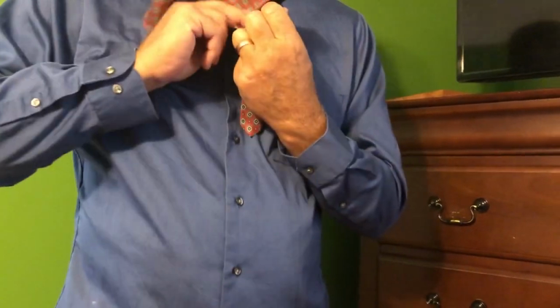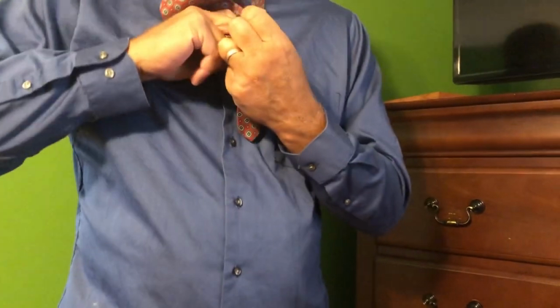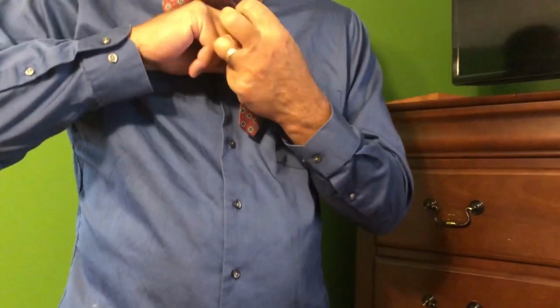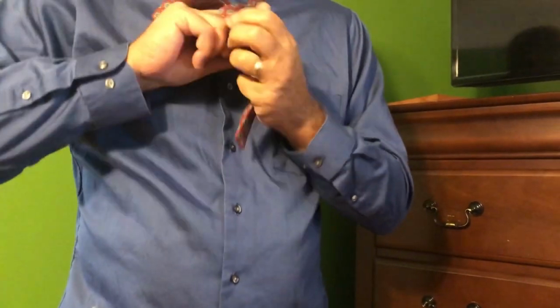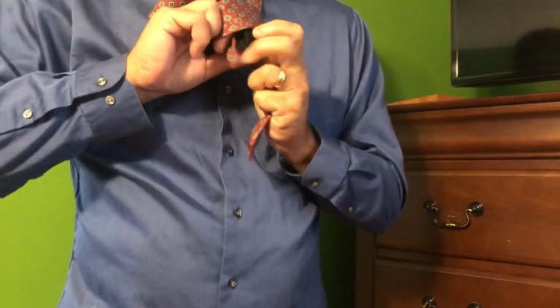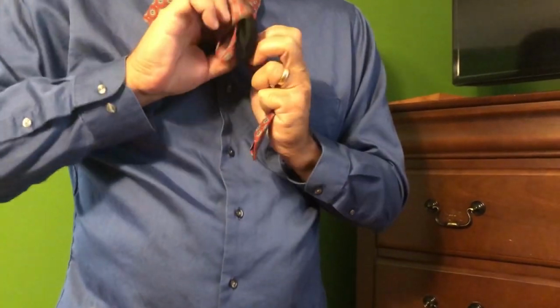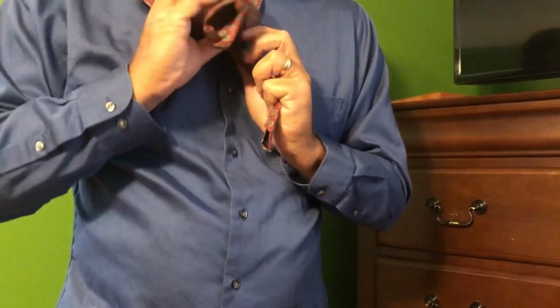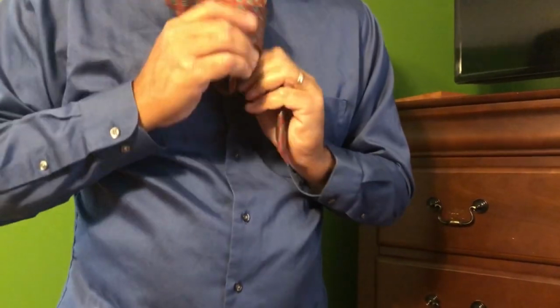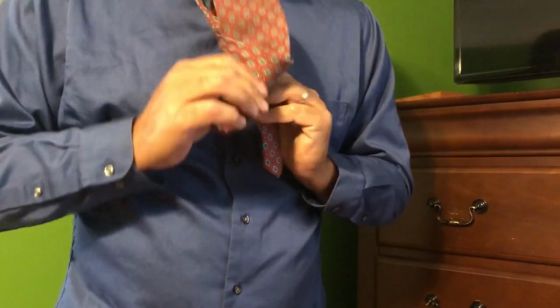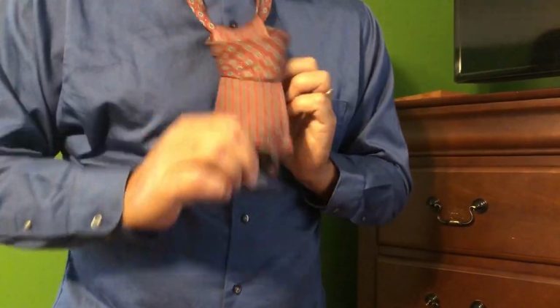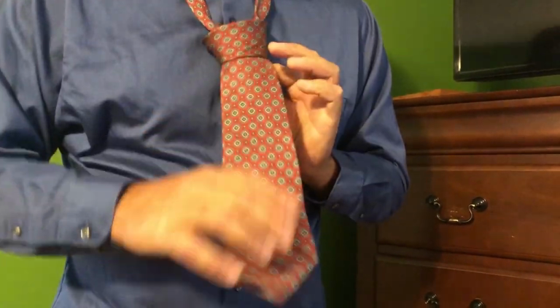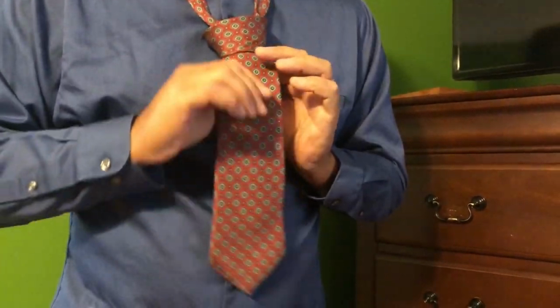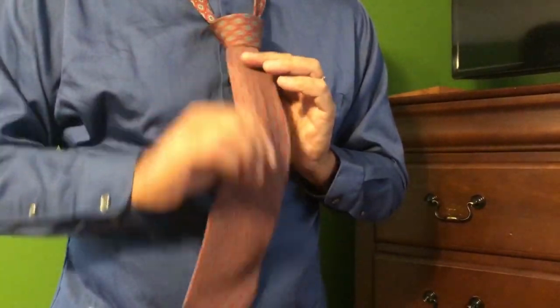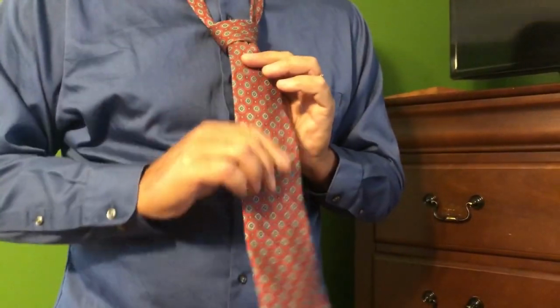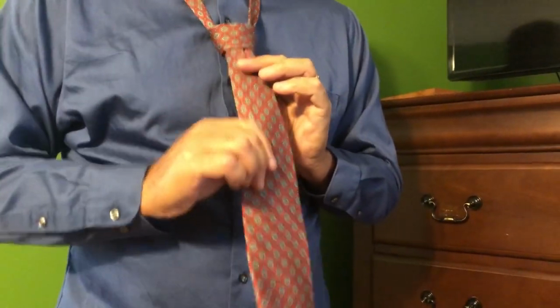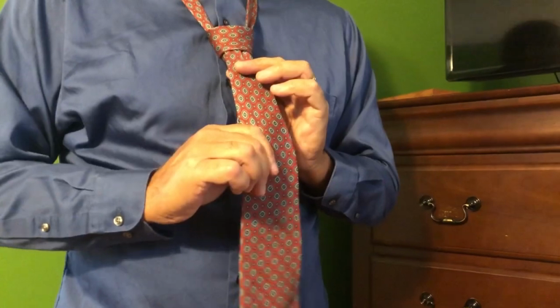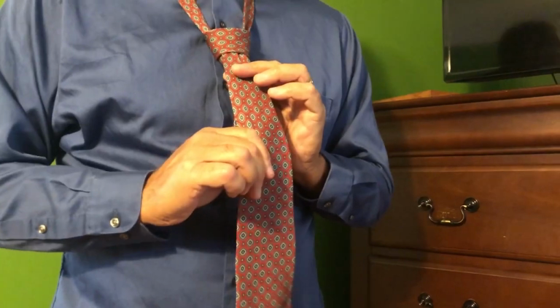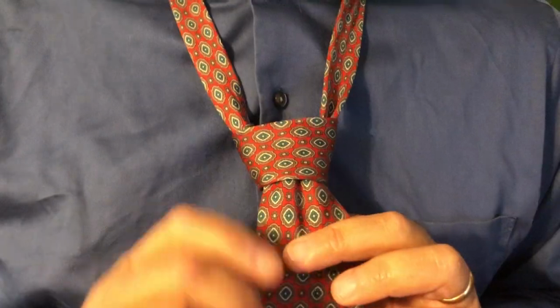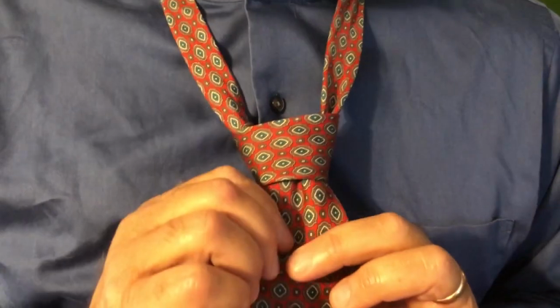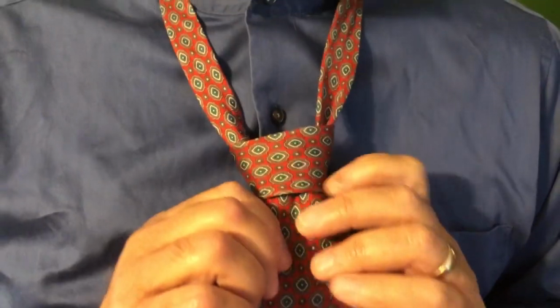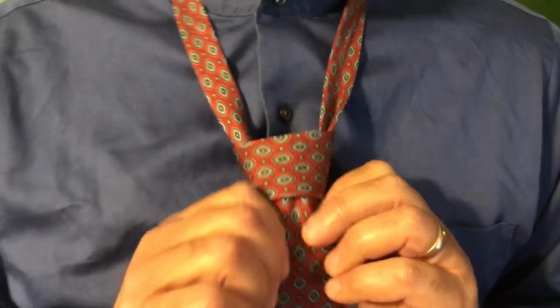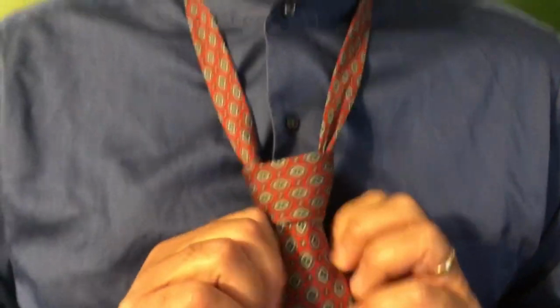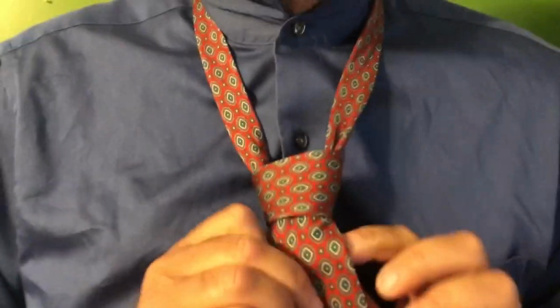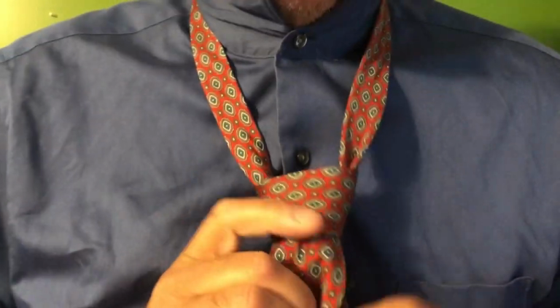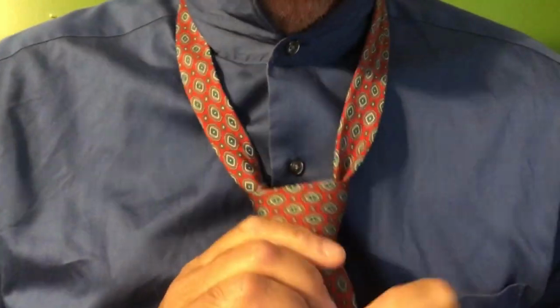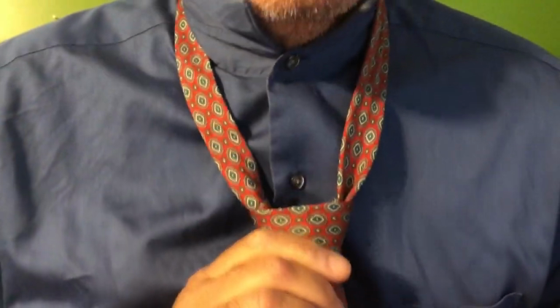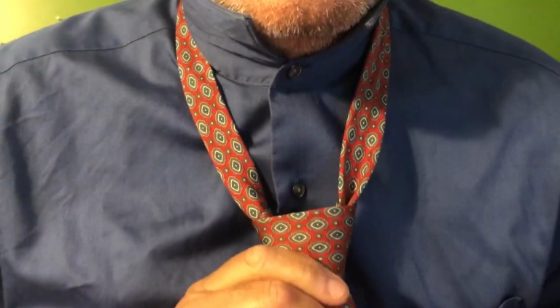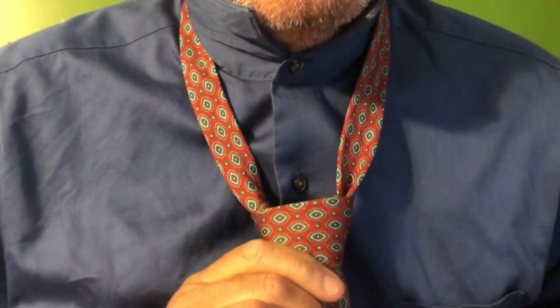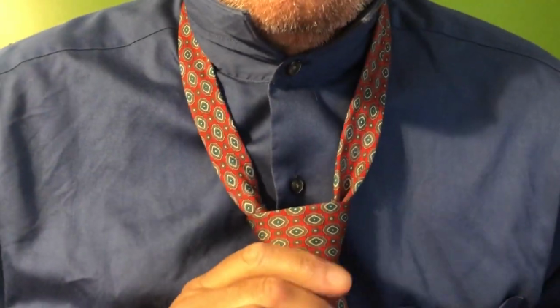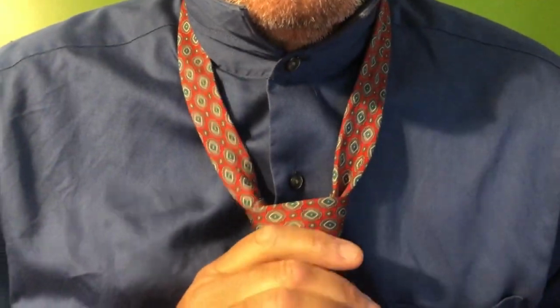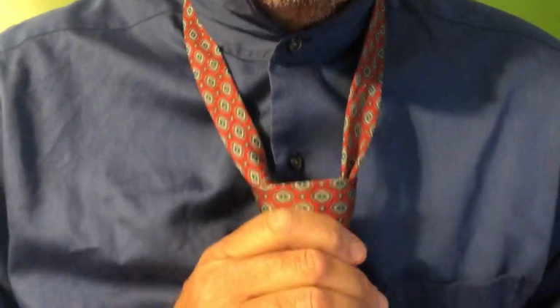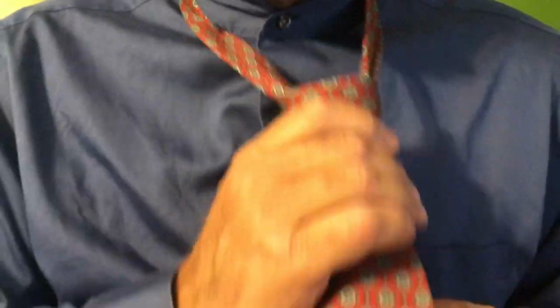Sixth, feed the long end through the knot and comes down. Lastly, bring the knot to your neck.